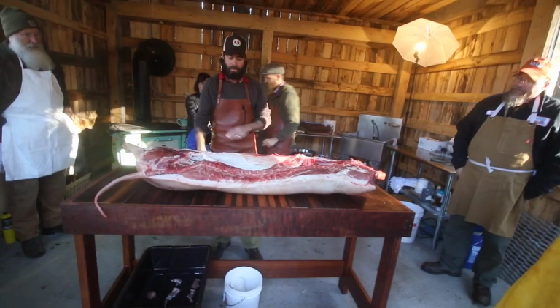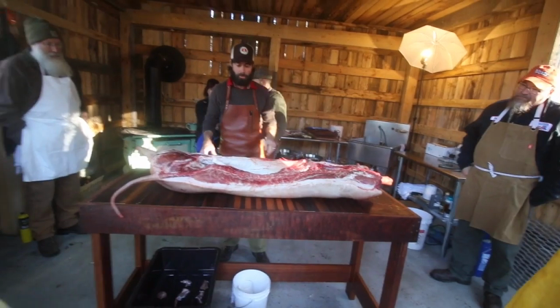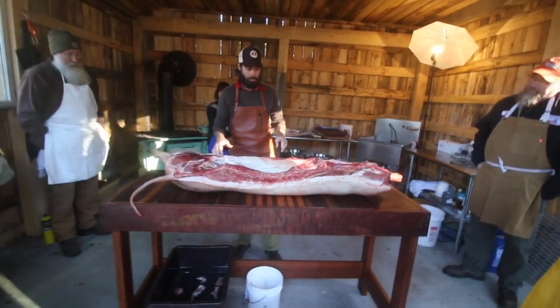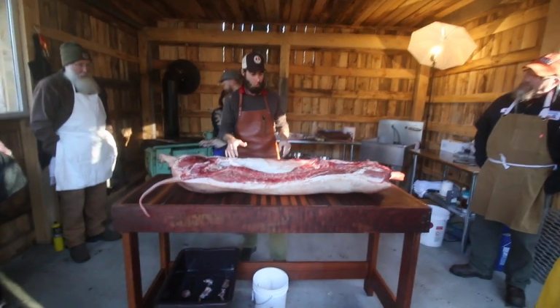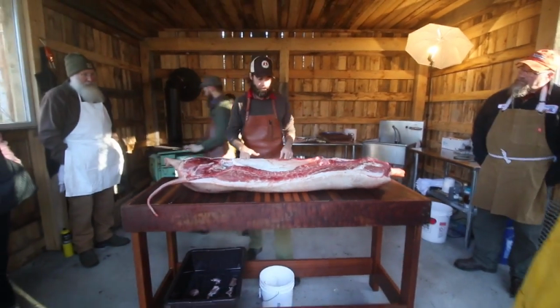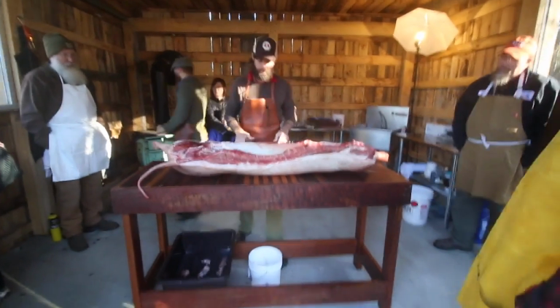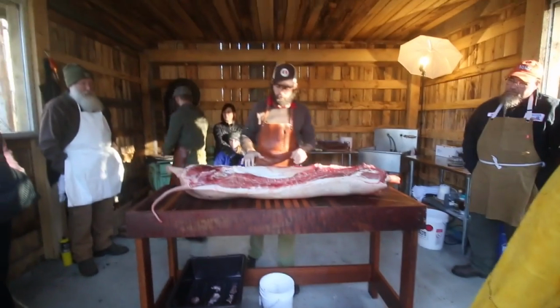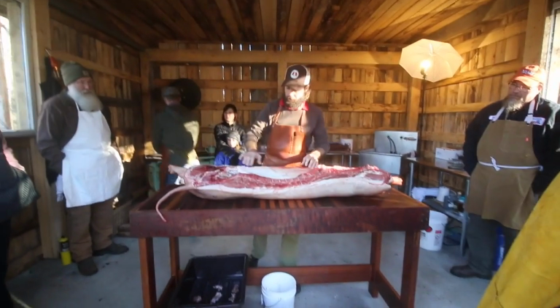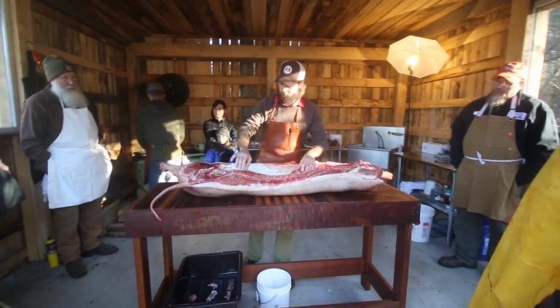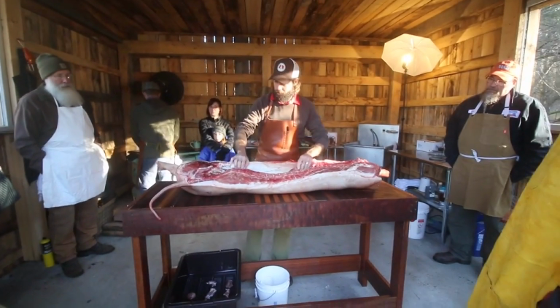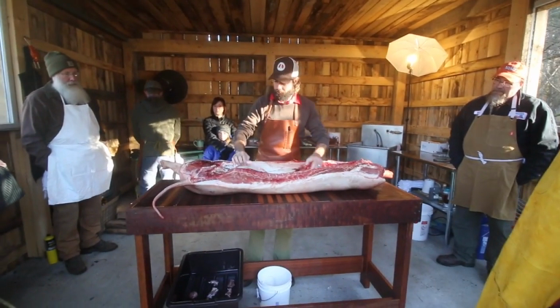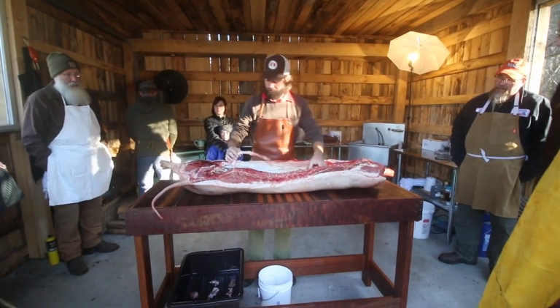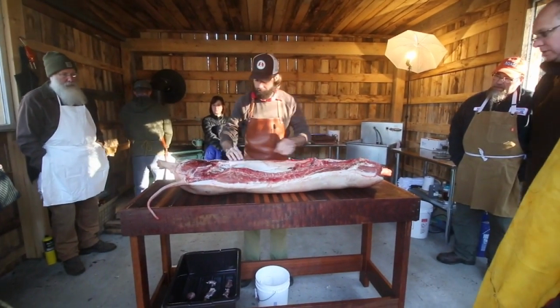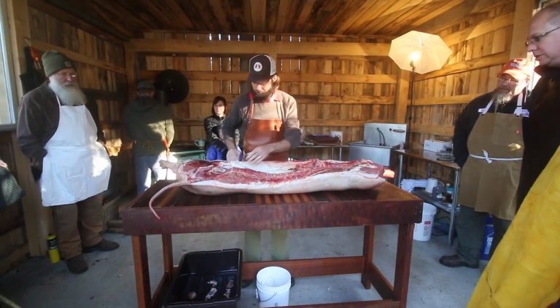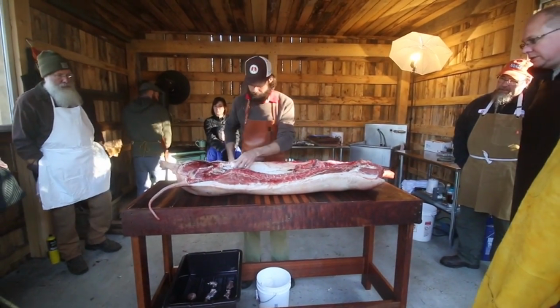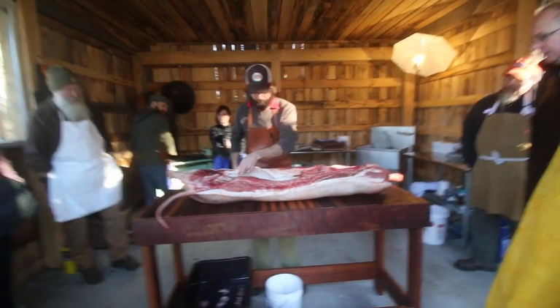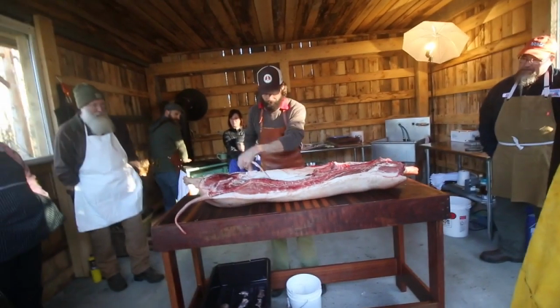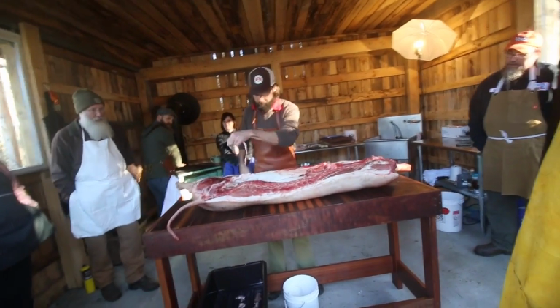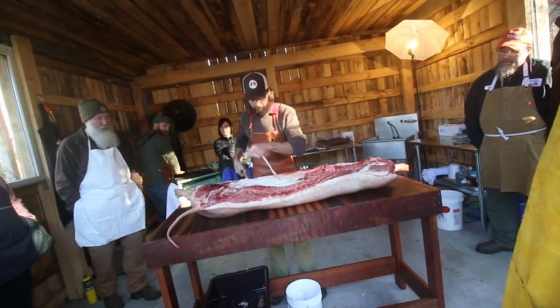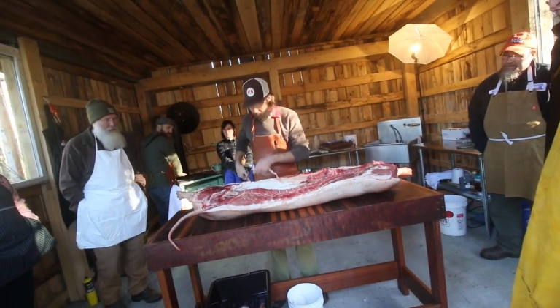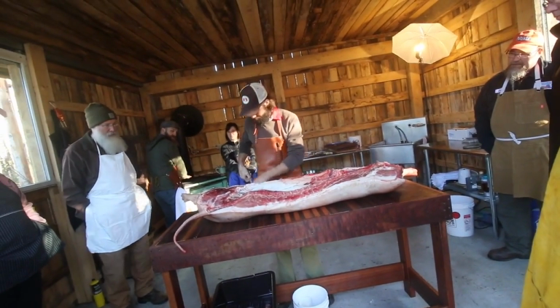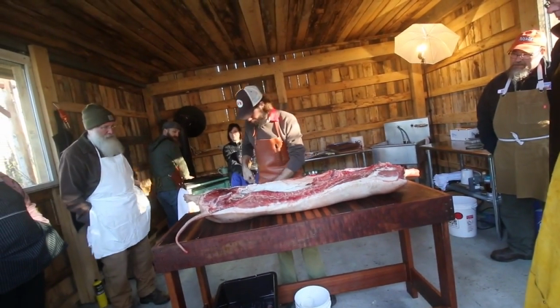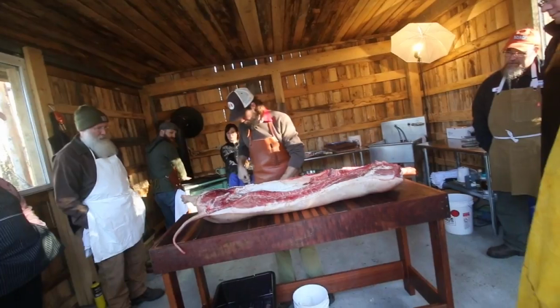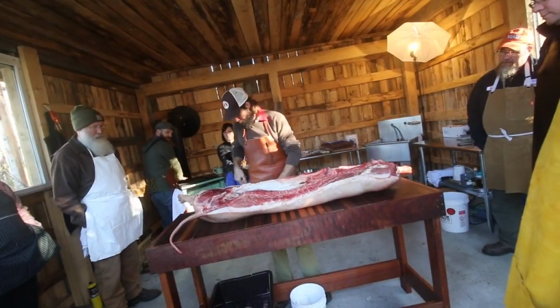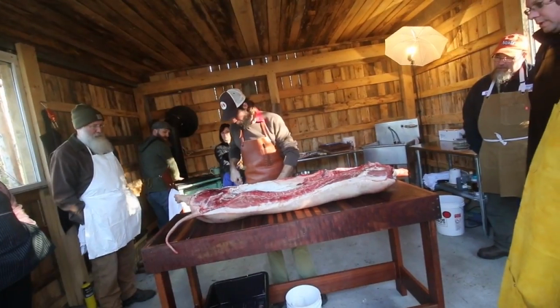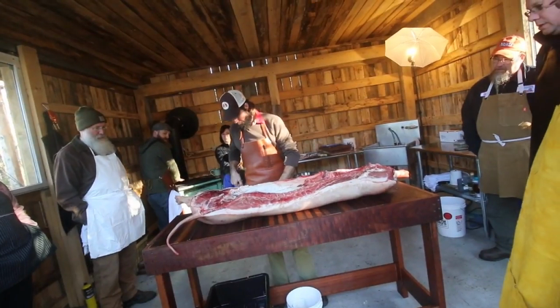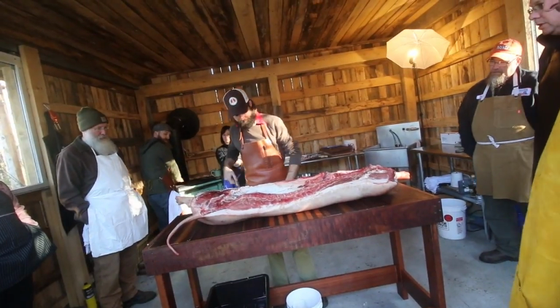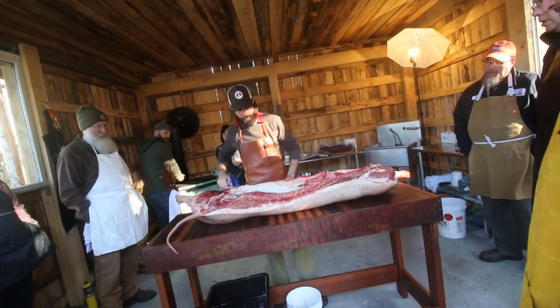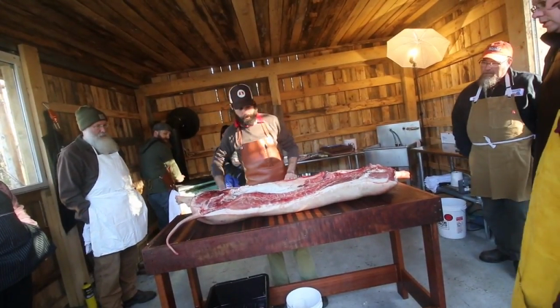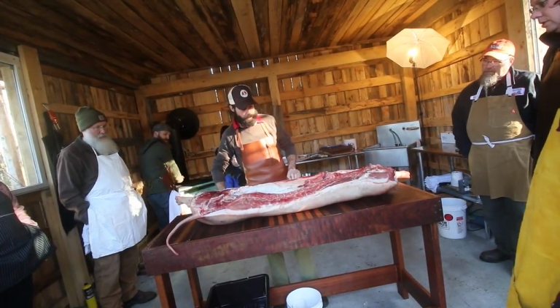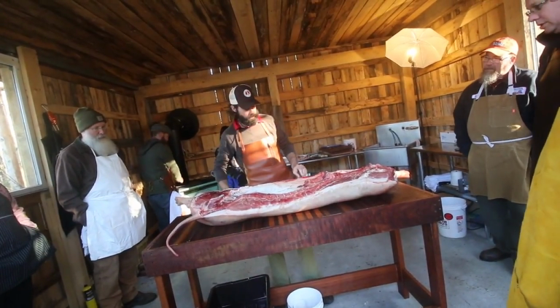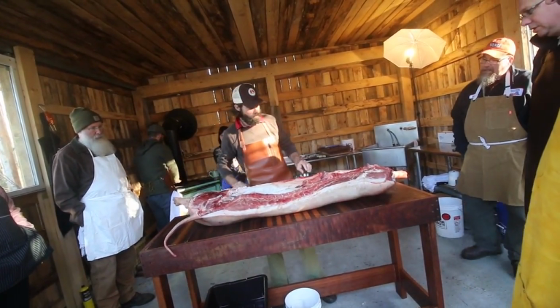Anybody remember what's happening in here? It's drying out. It is drying out. It's nice. It's wonderful.